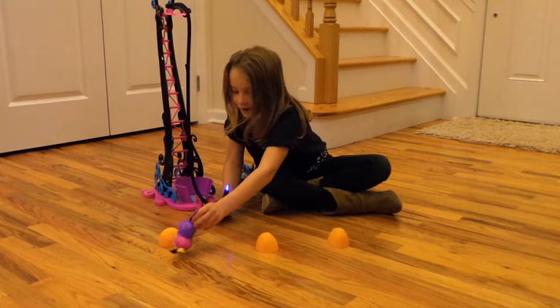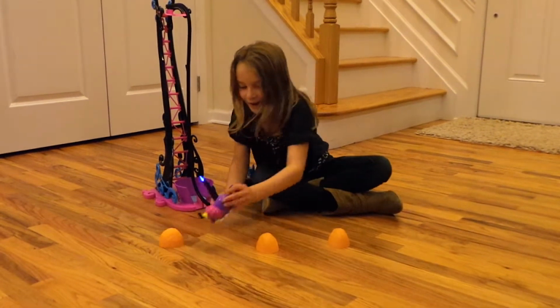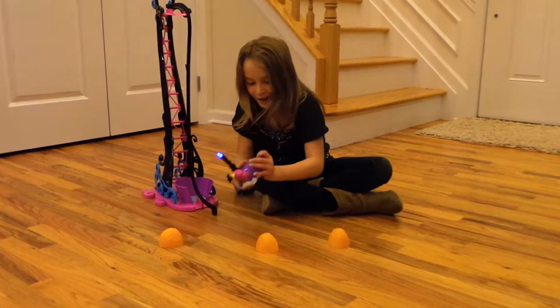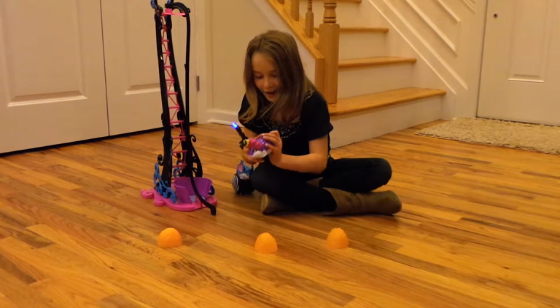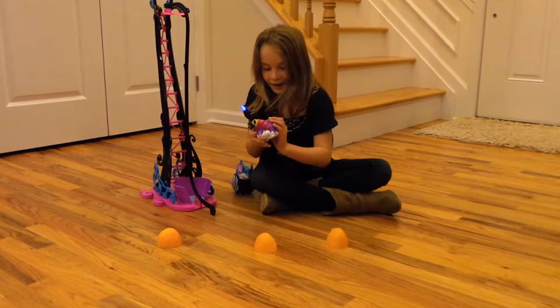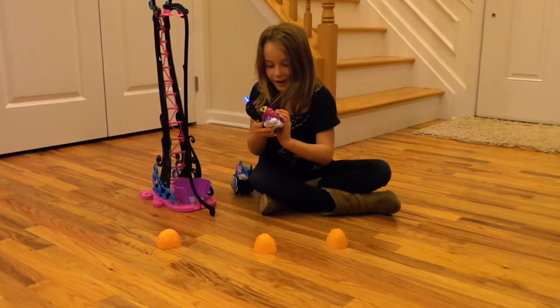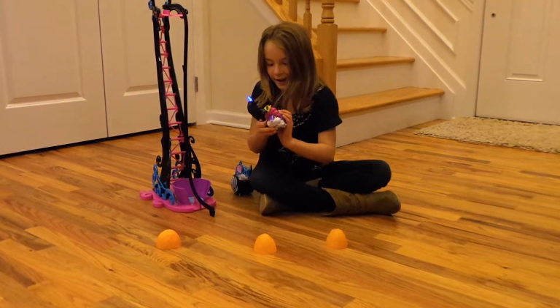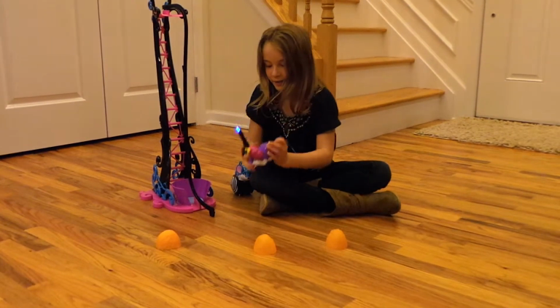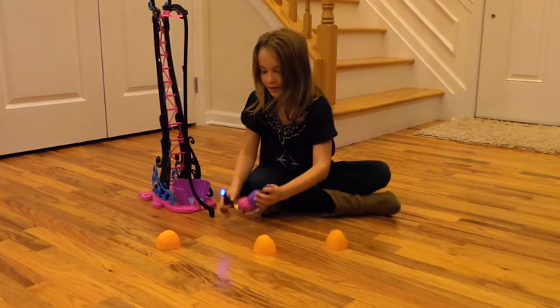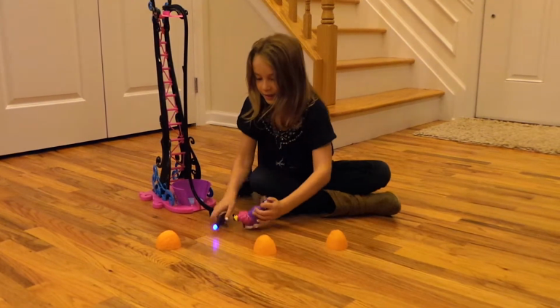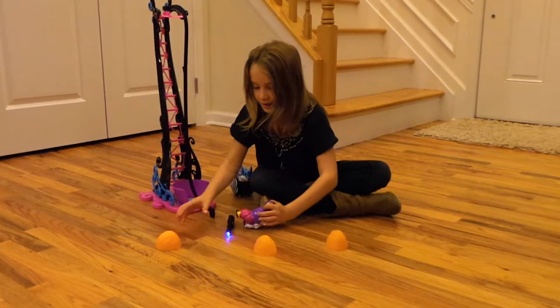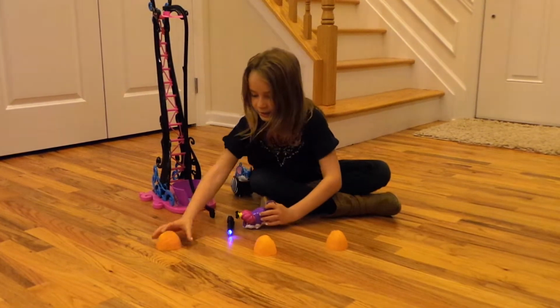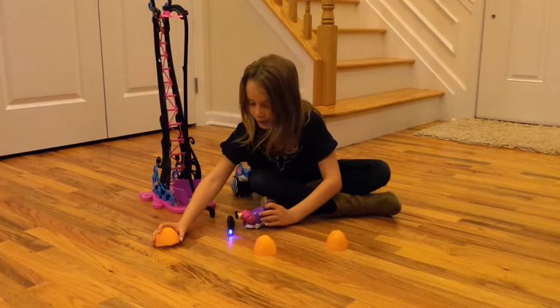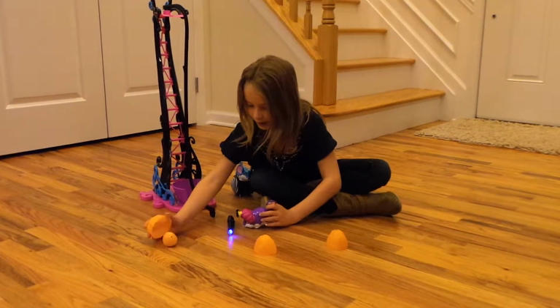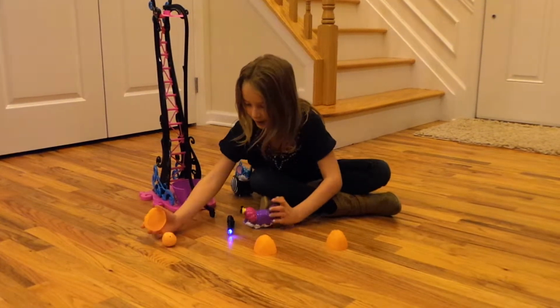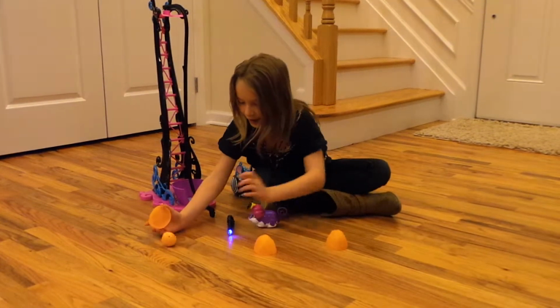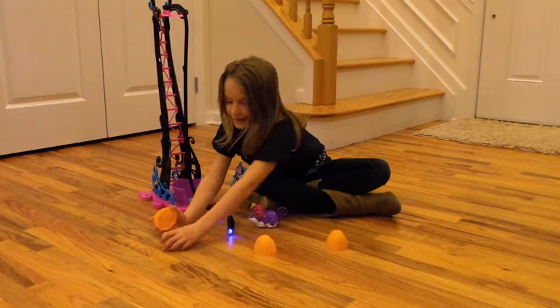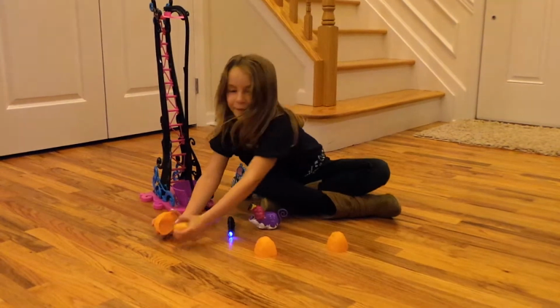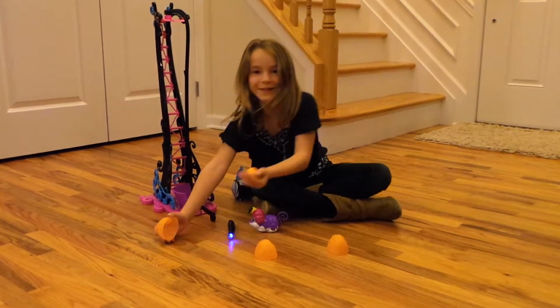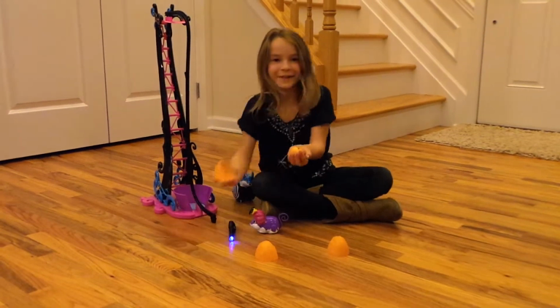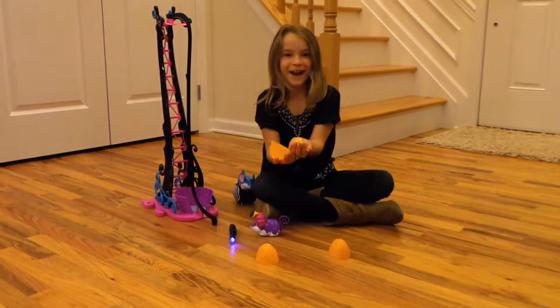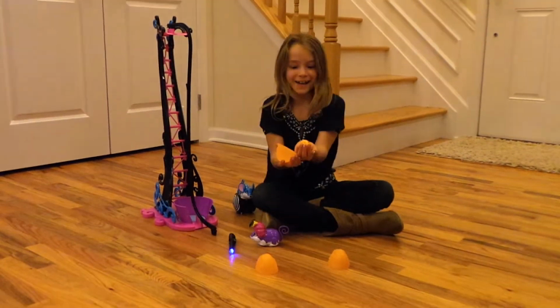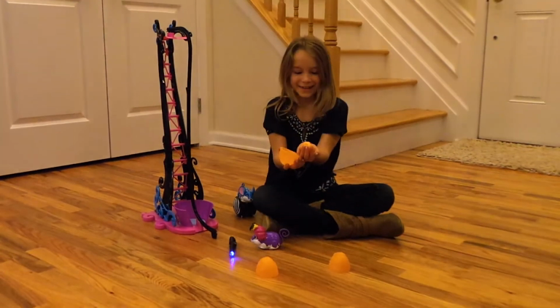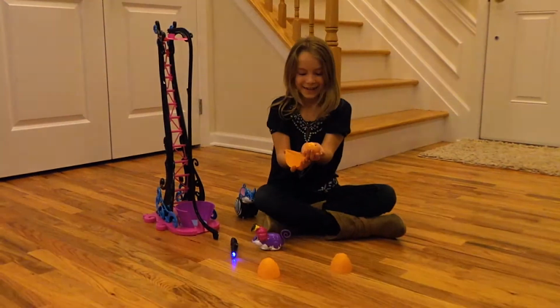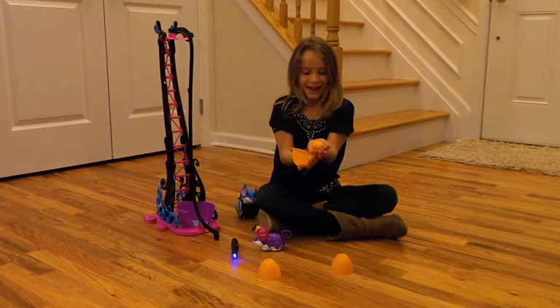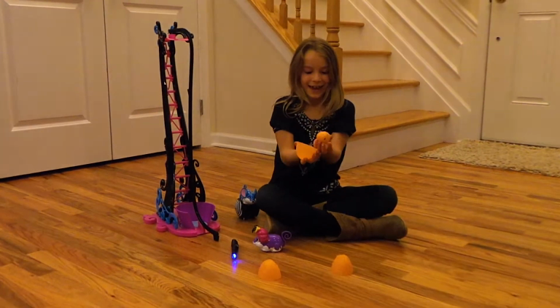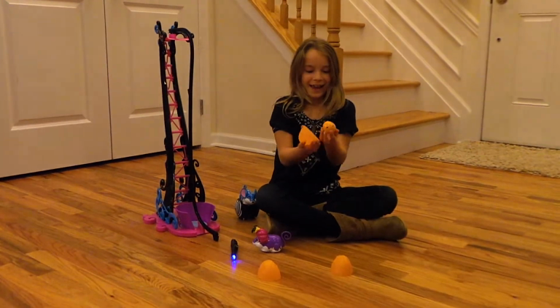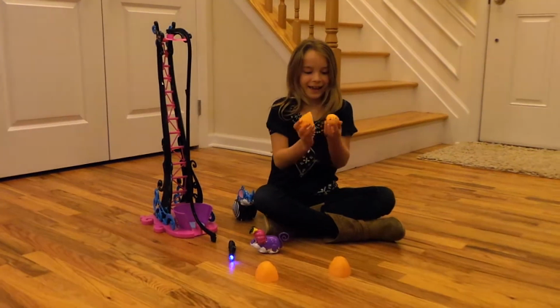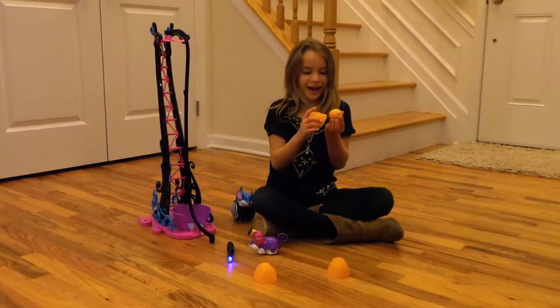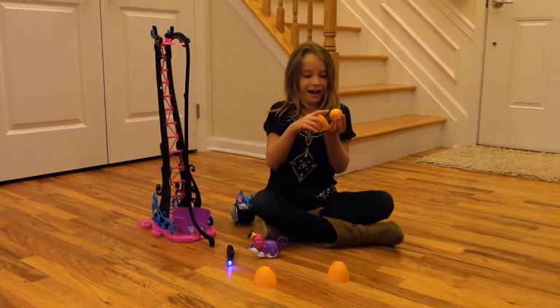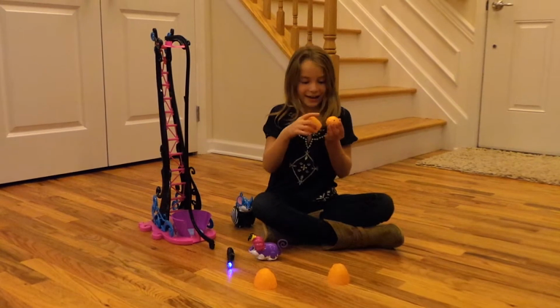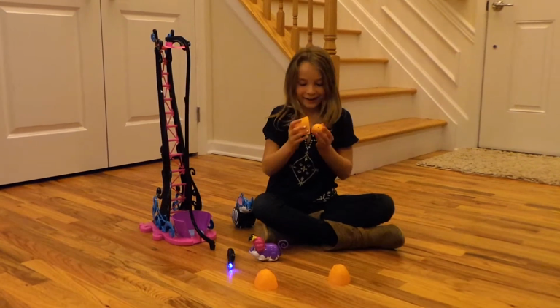It hit this one and it was correct. It got it!